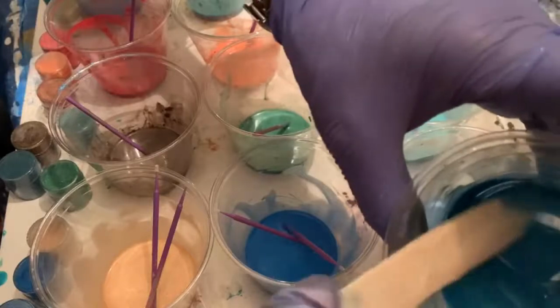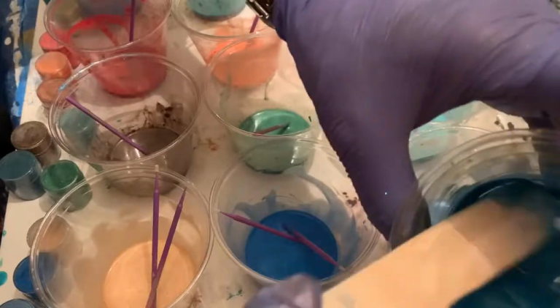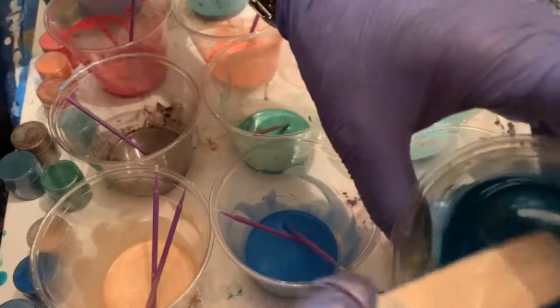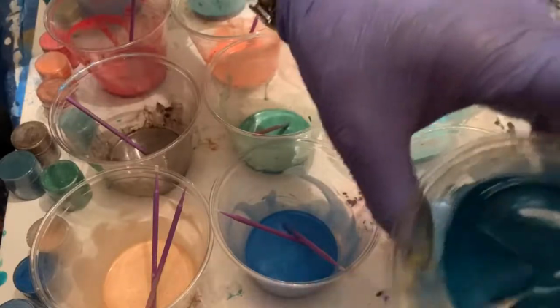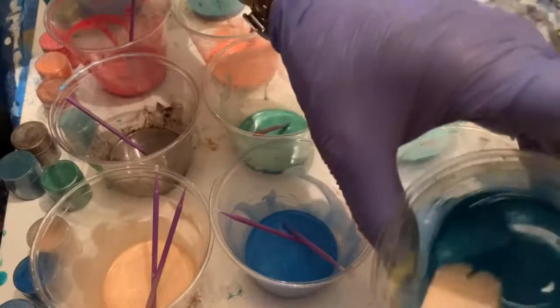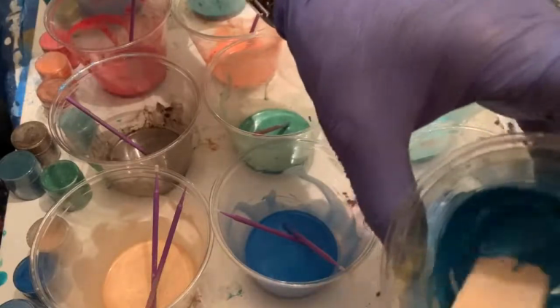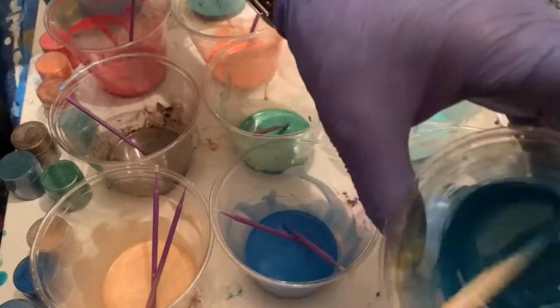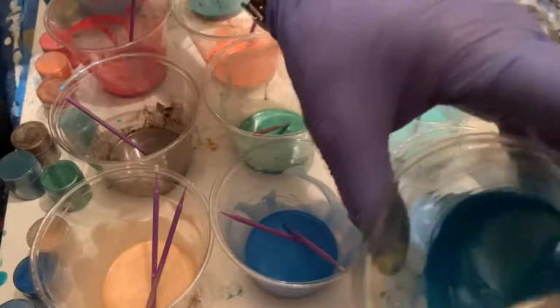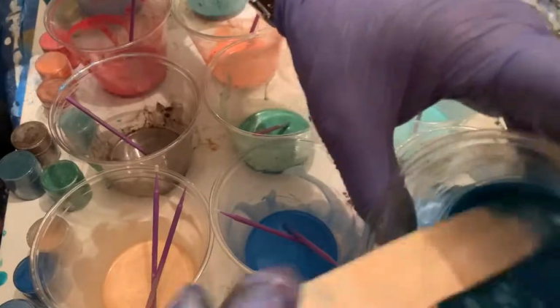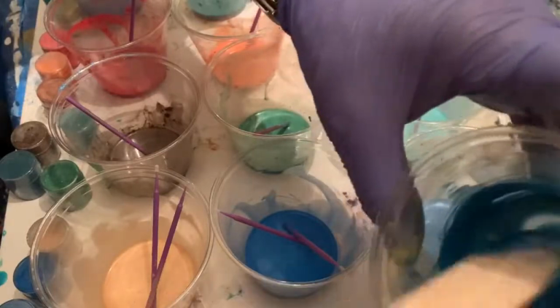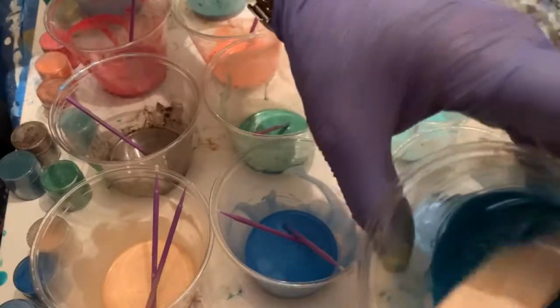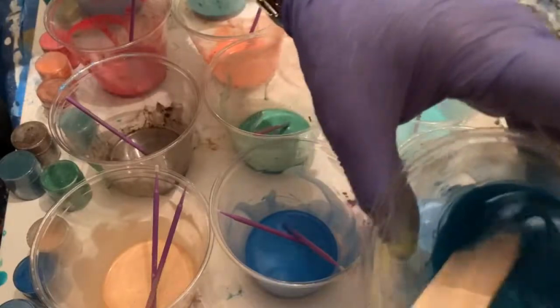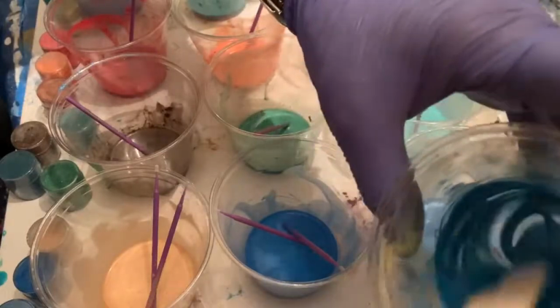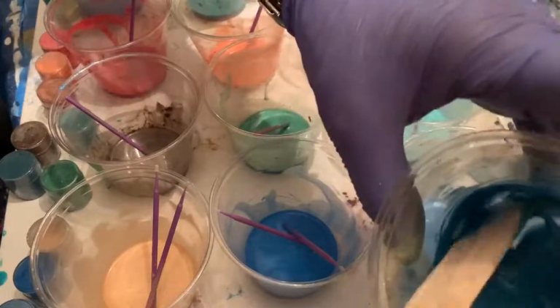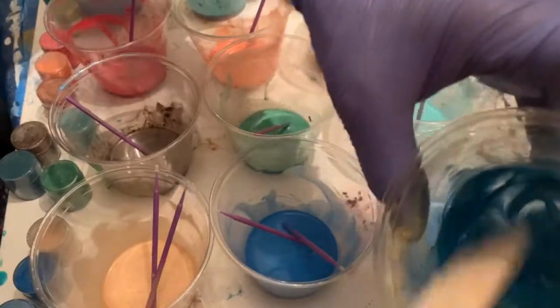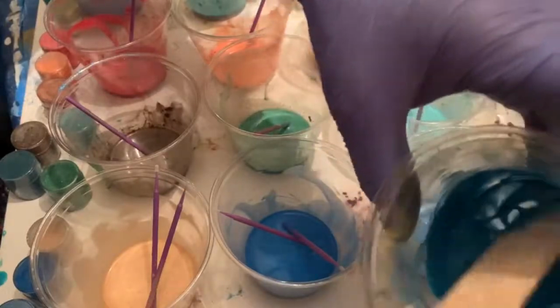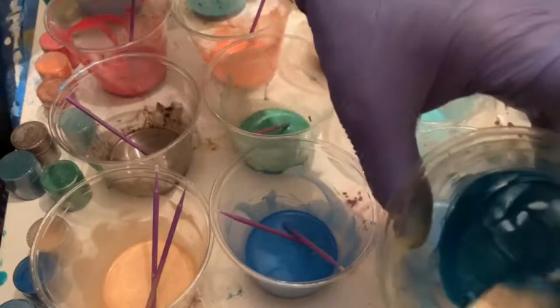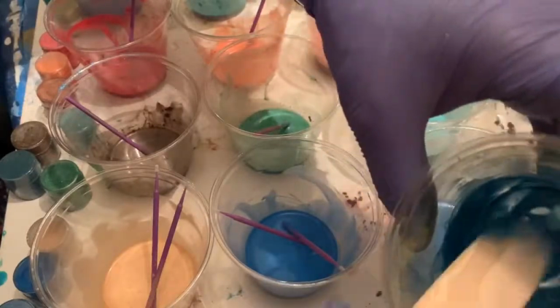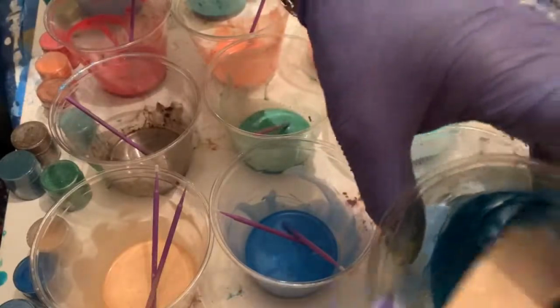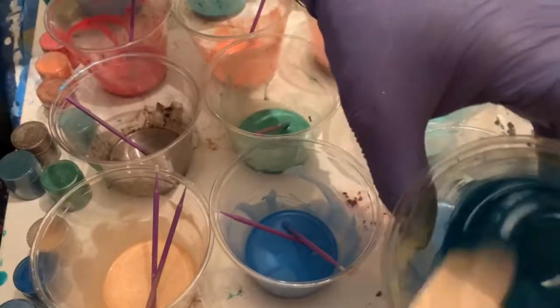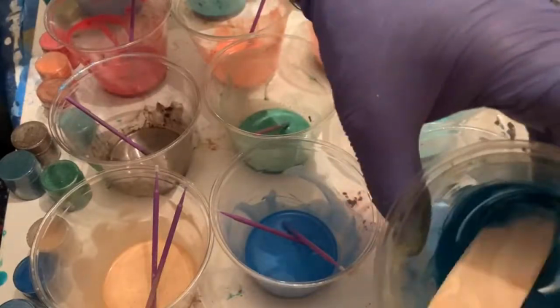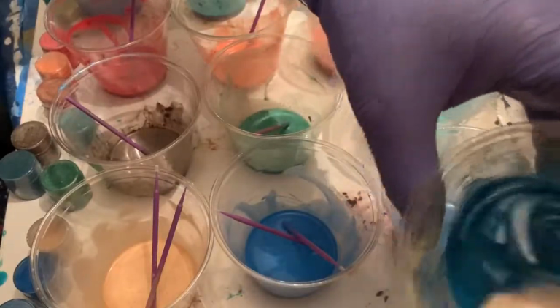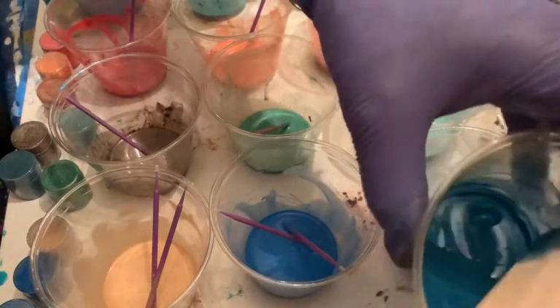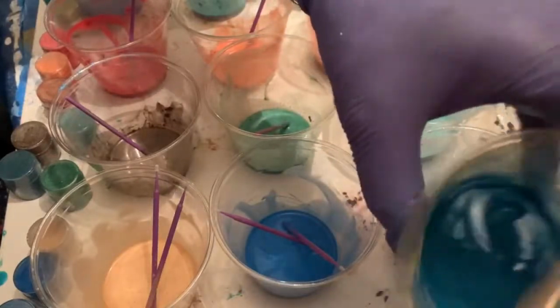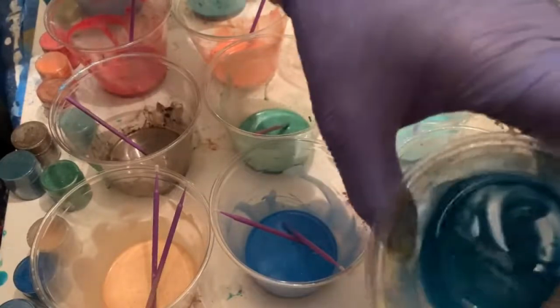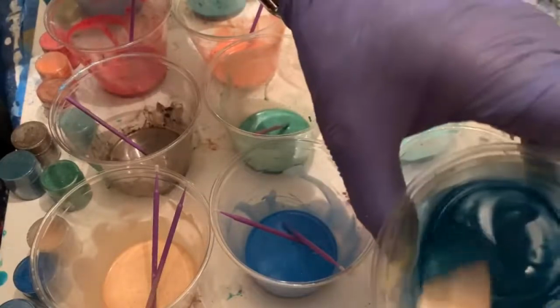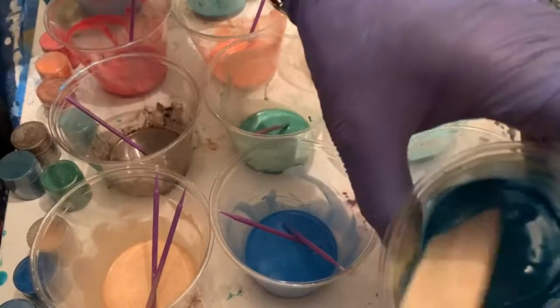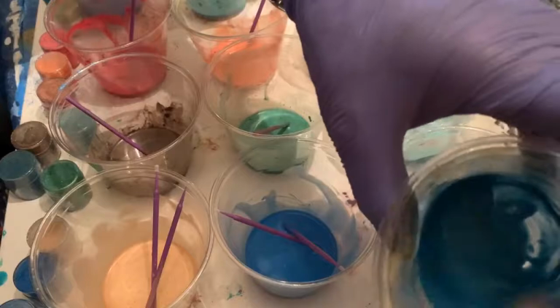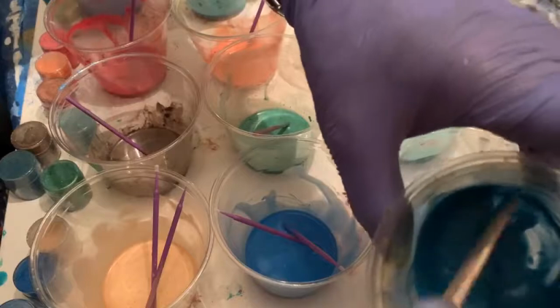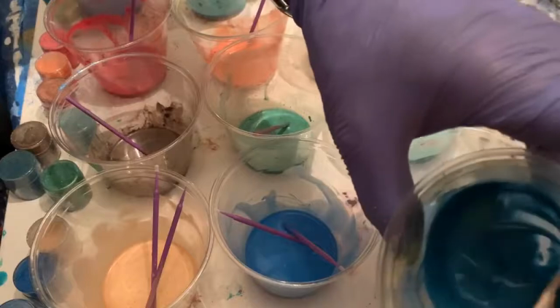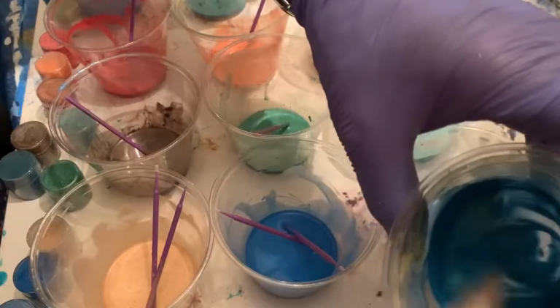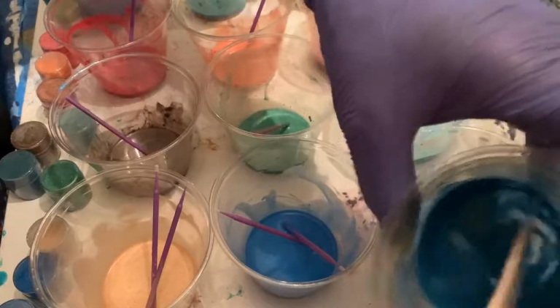So I'm going to prep my board and then I'll be back to show you the pour.